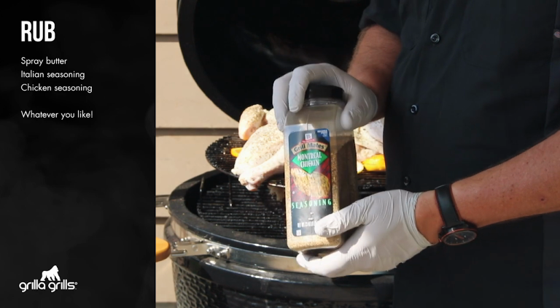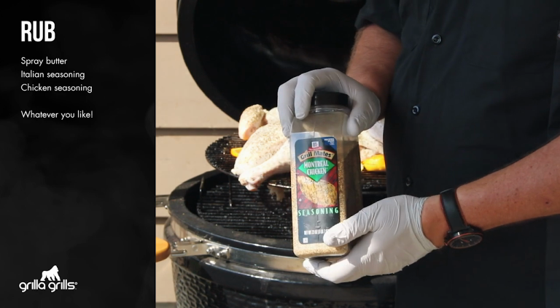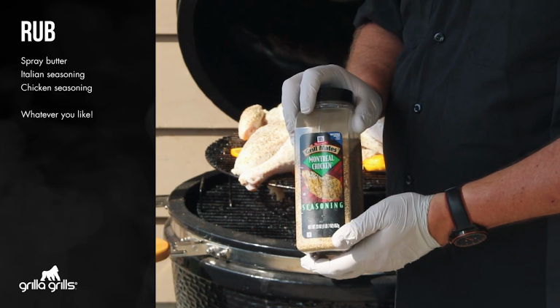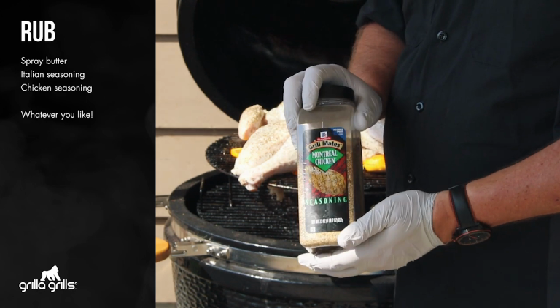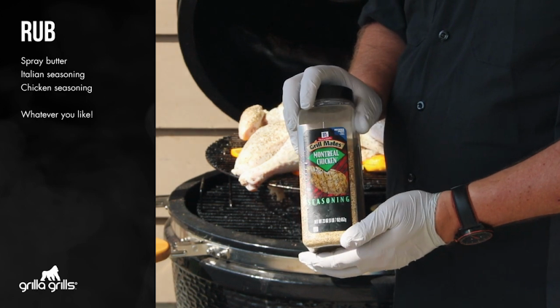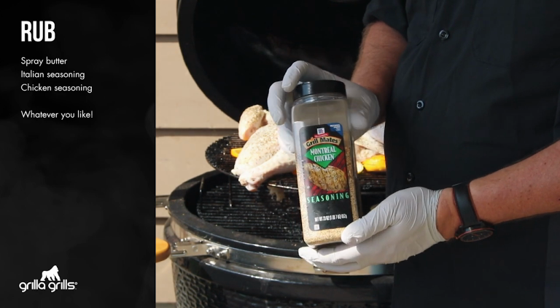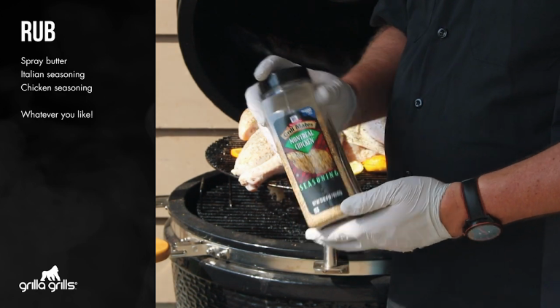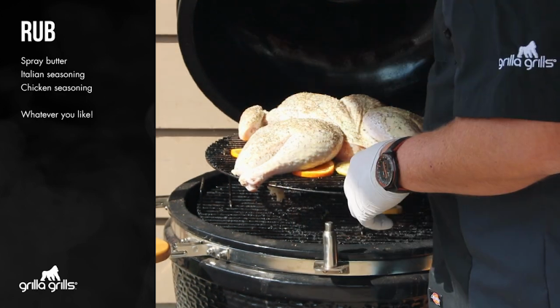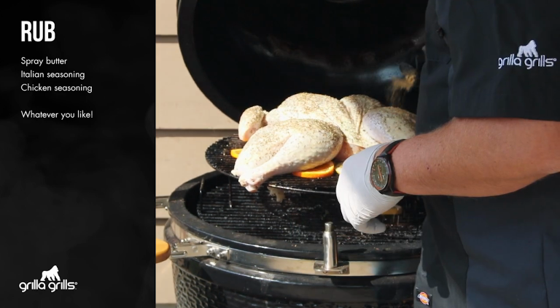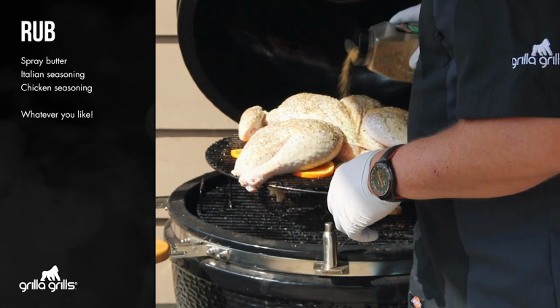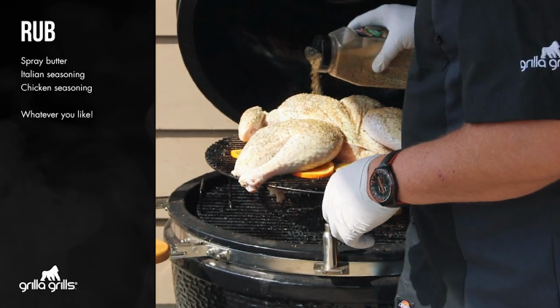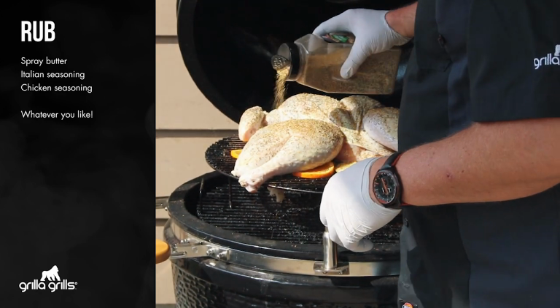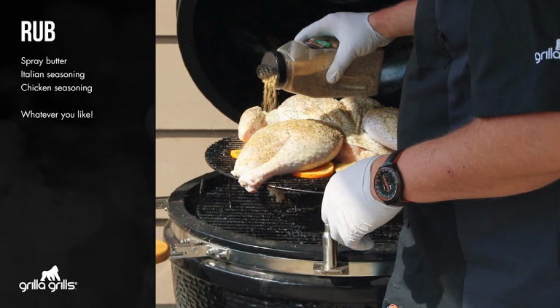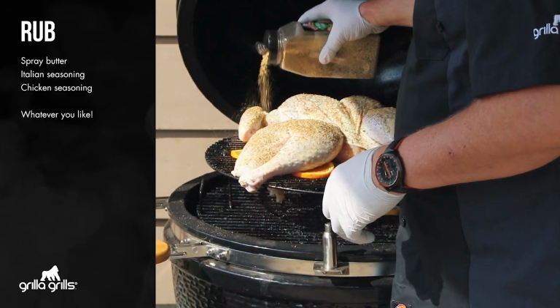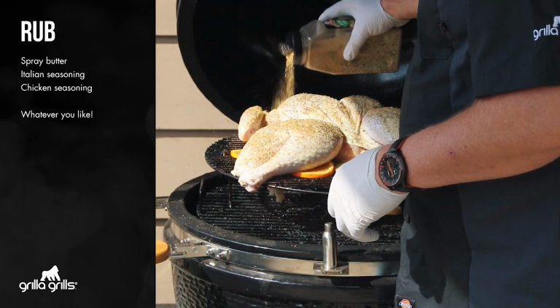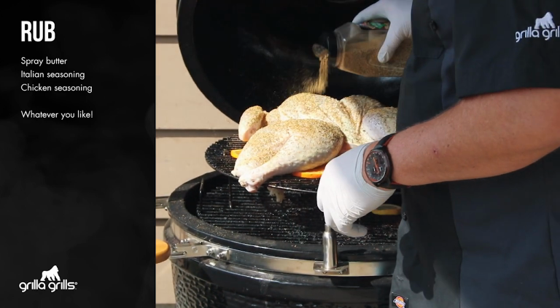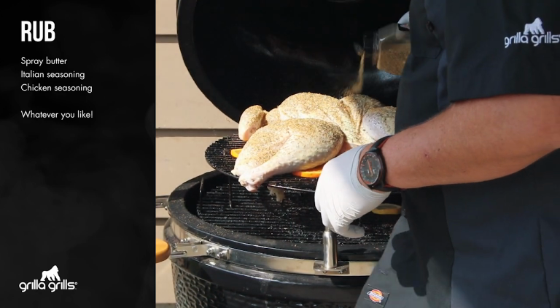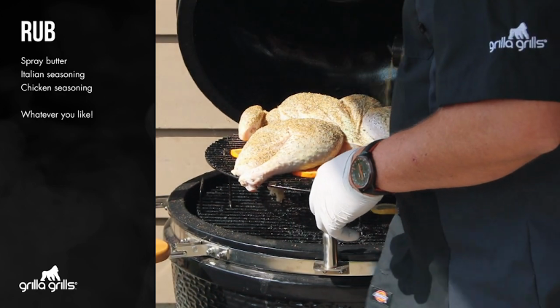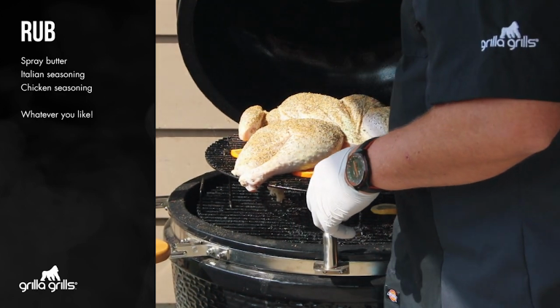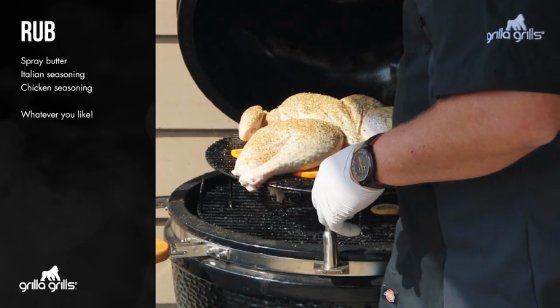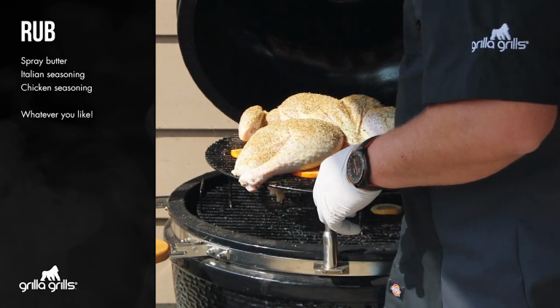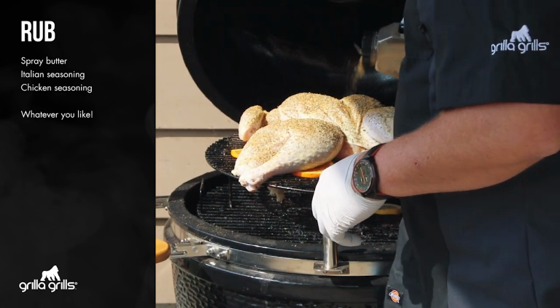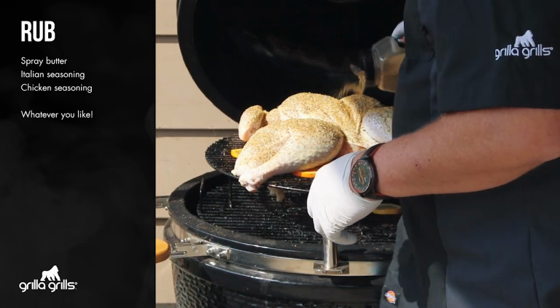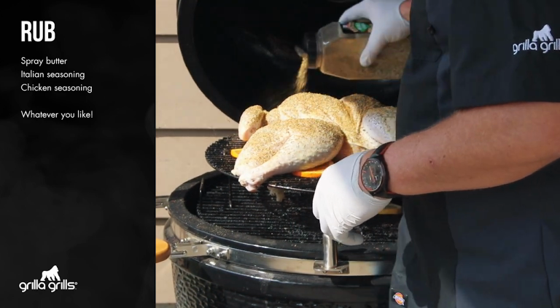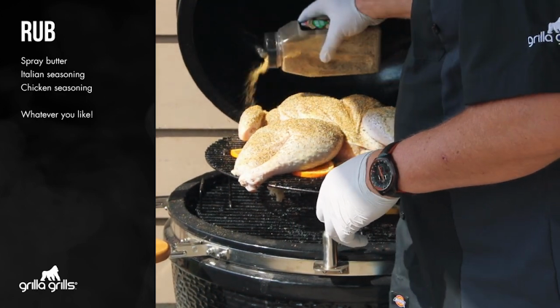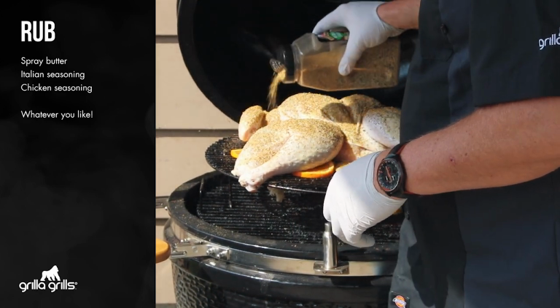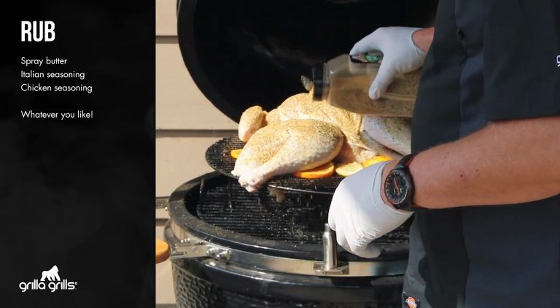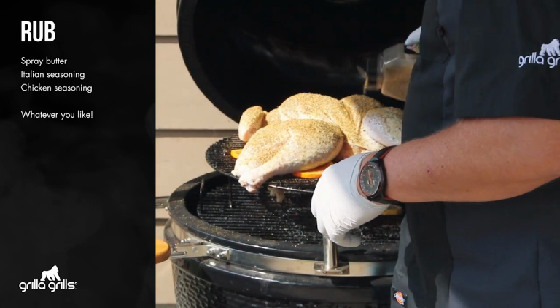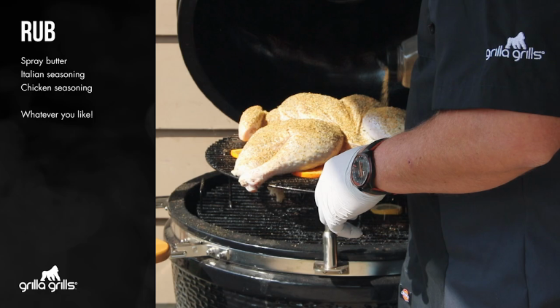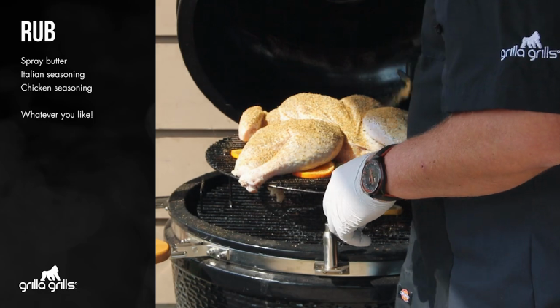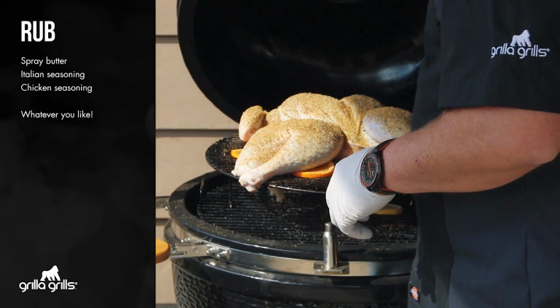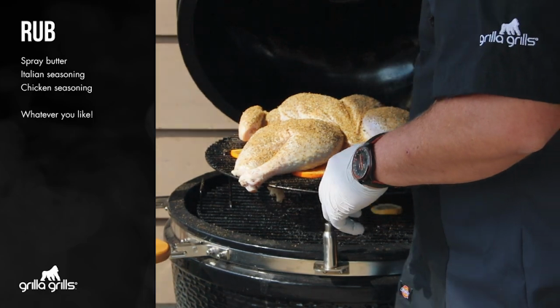Montreal chicken seasoning — I'm just gonna give it a light coat here. We're gonna see what it's gonna do on this turkey today and the proof will be in the pudding.